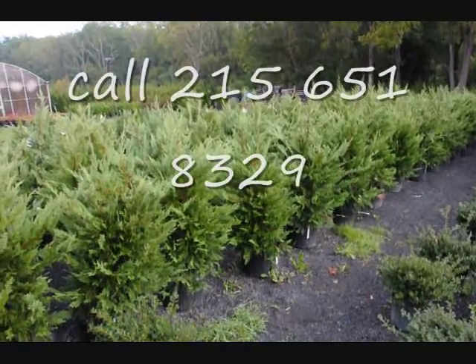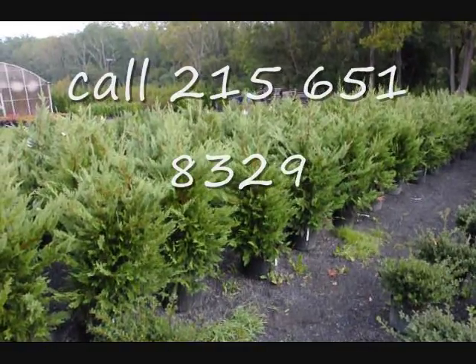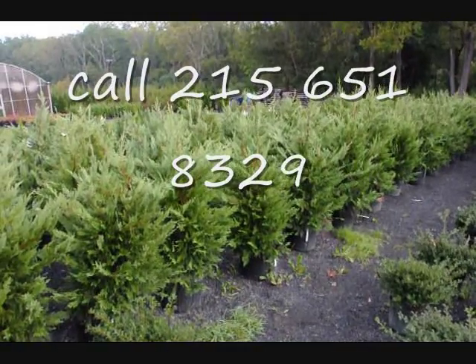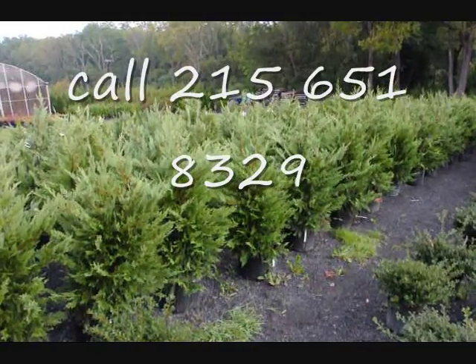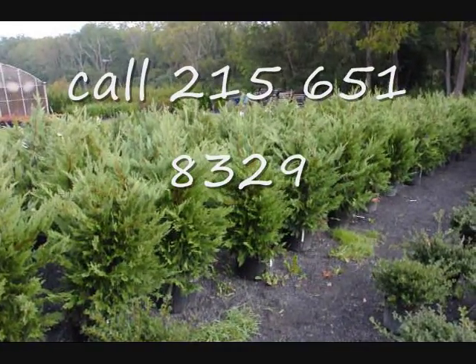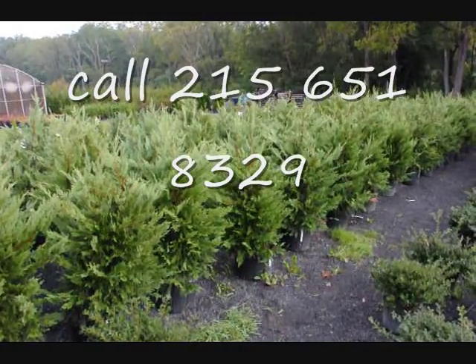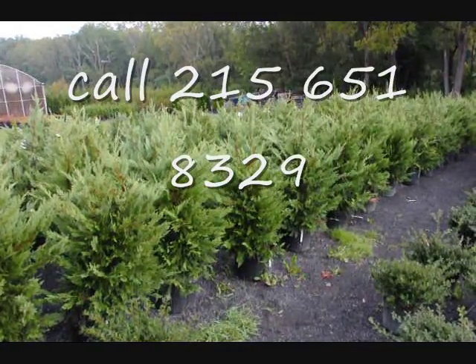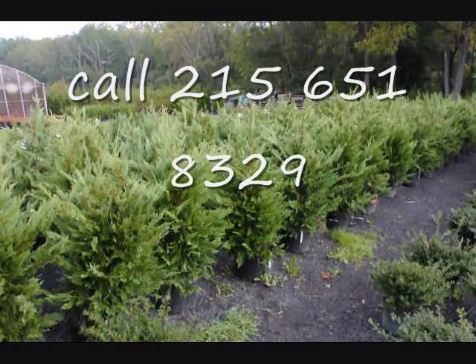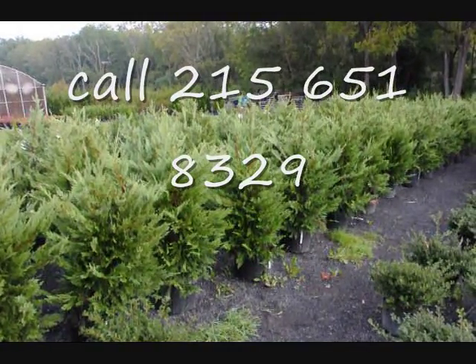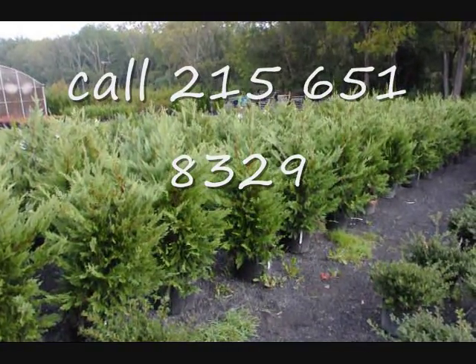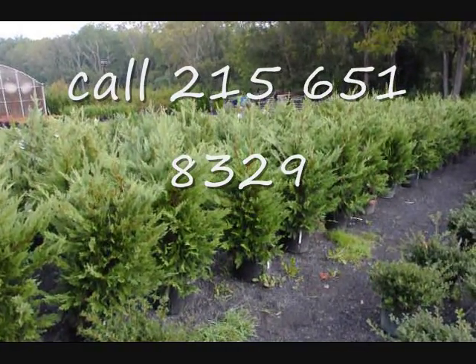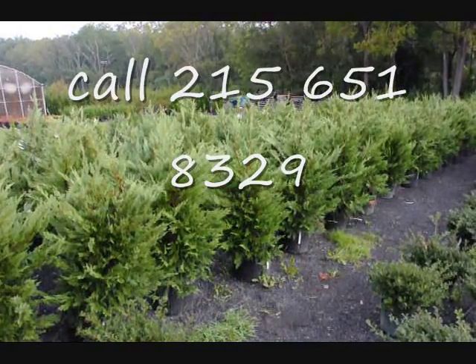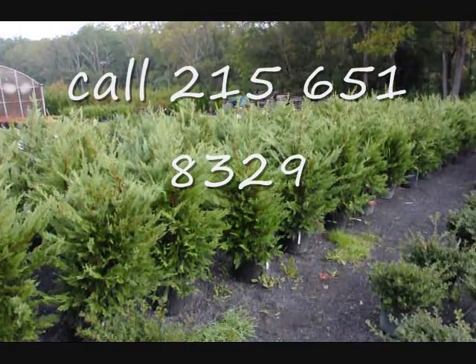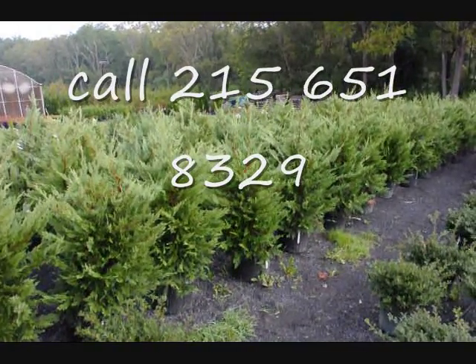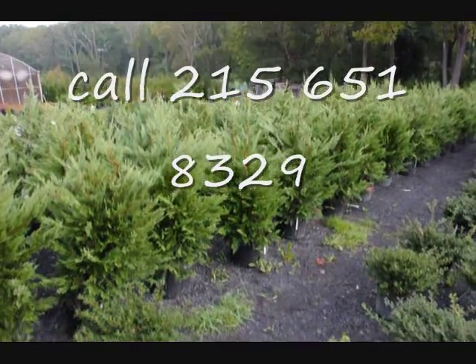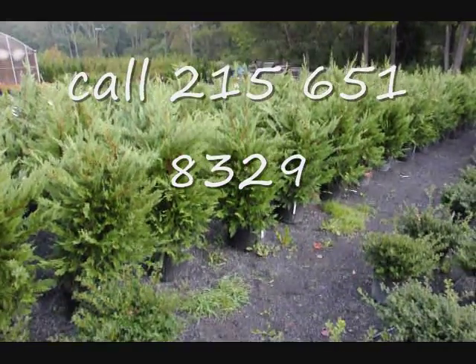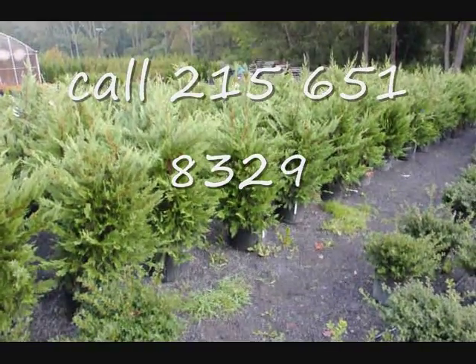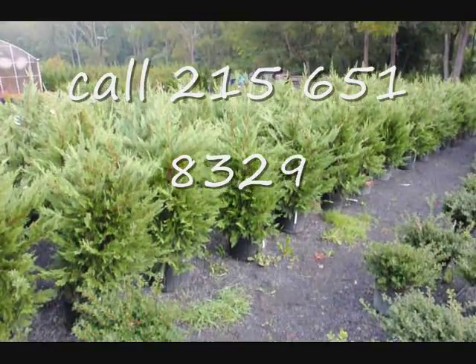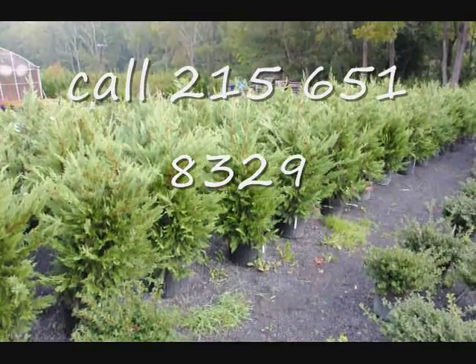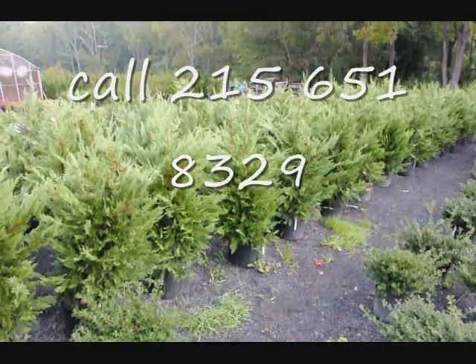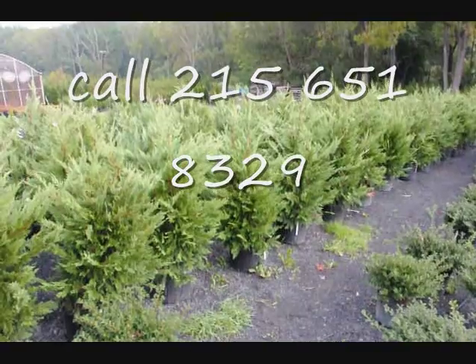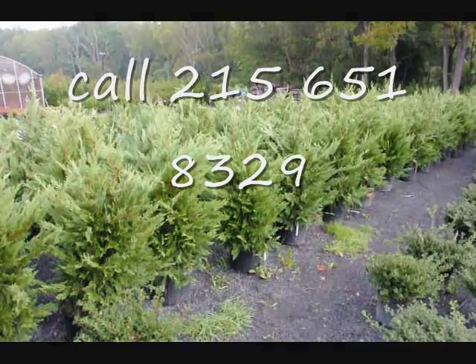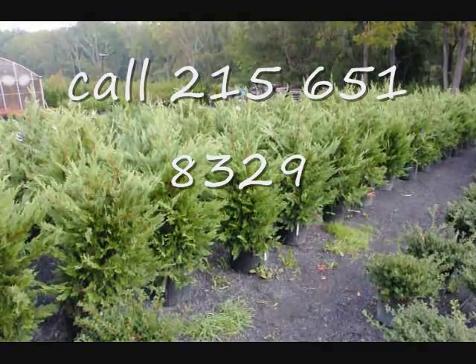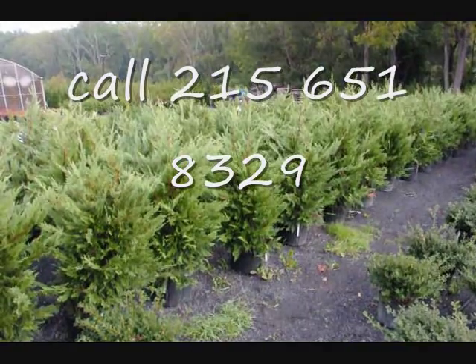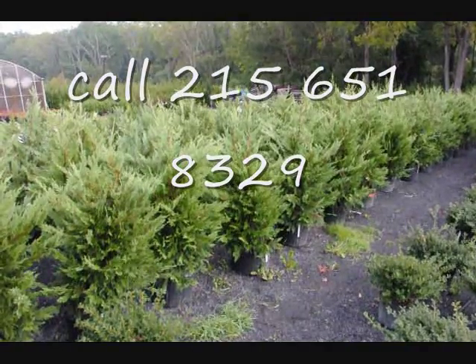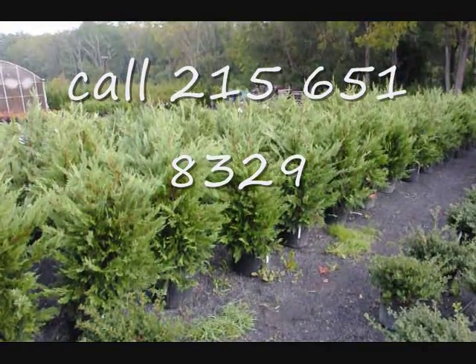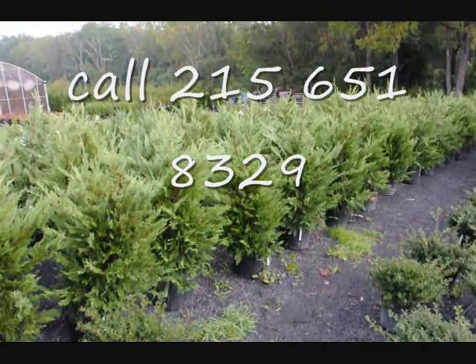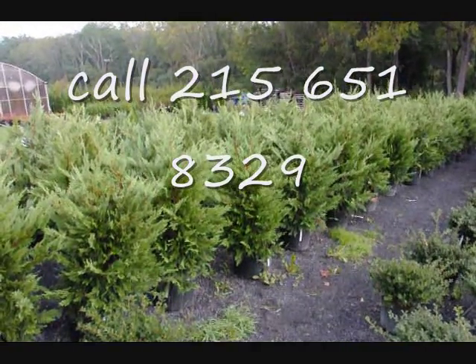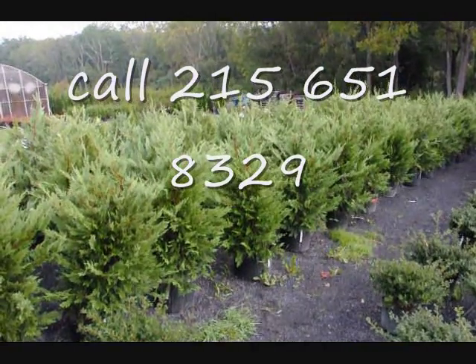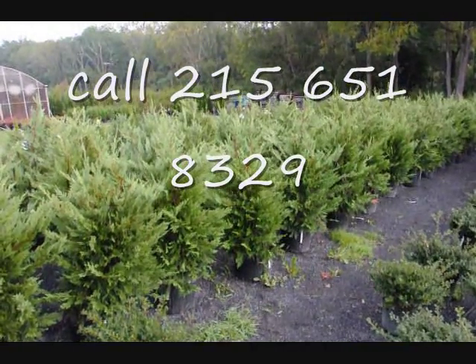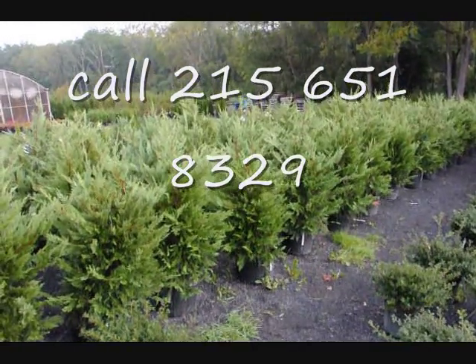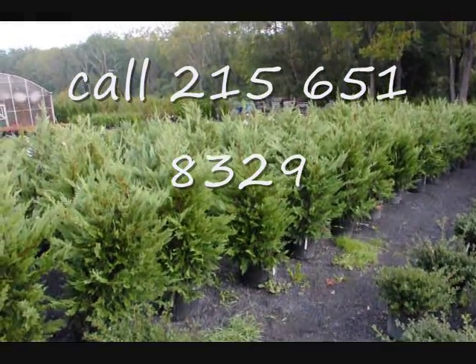These are our three to four foot Leyland cypresses in a number five pot. They're on sale for fall of 2009.